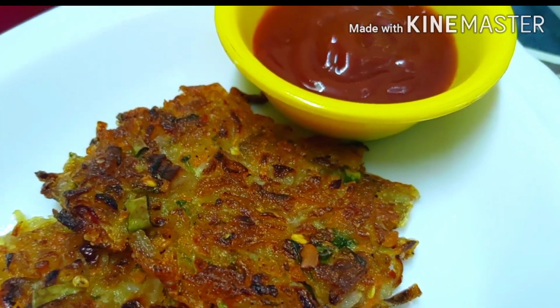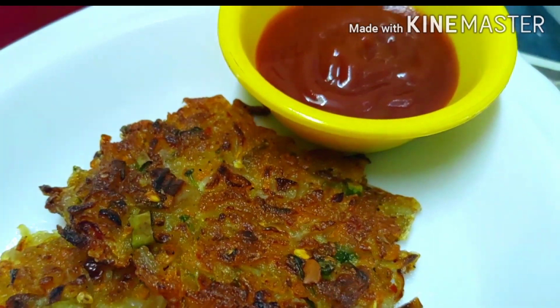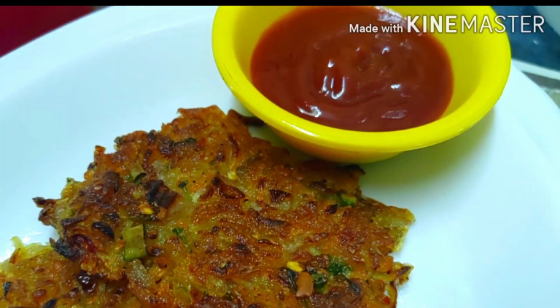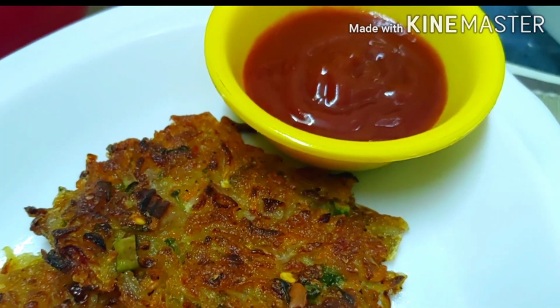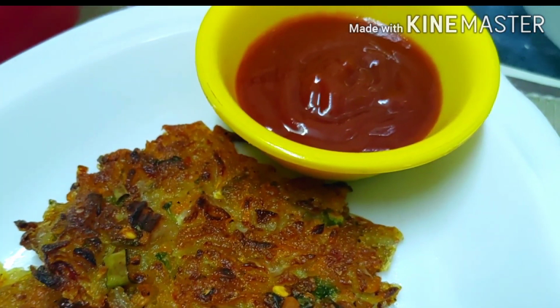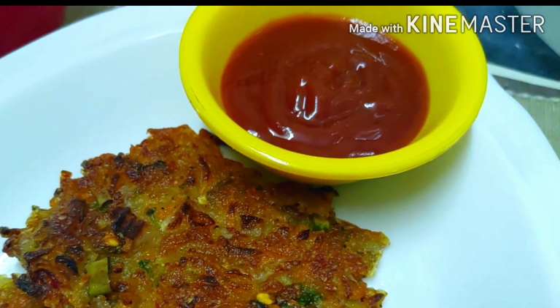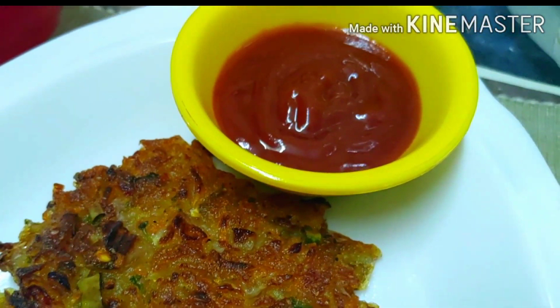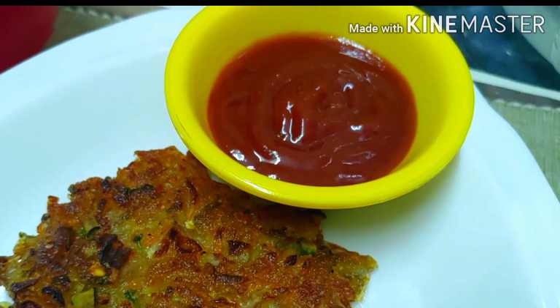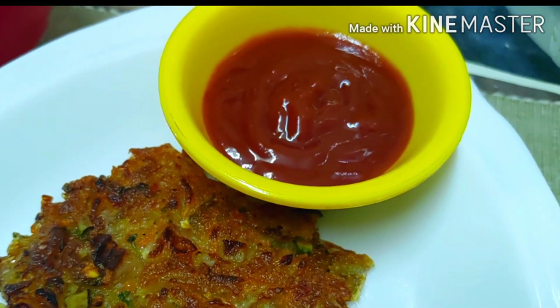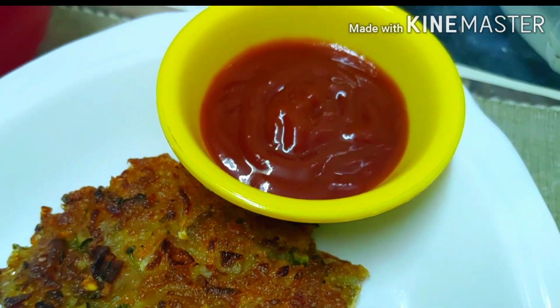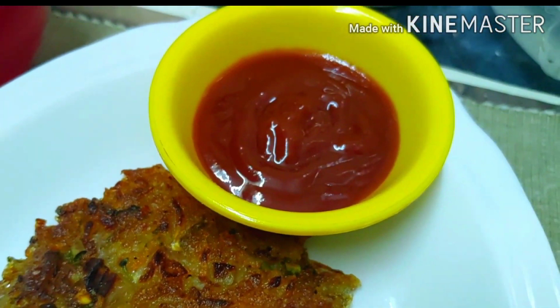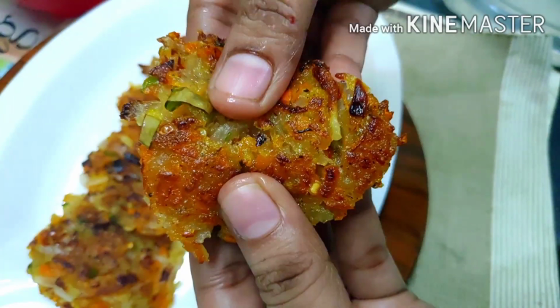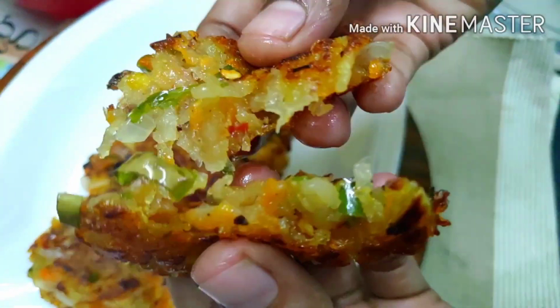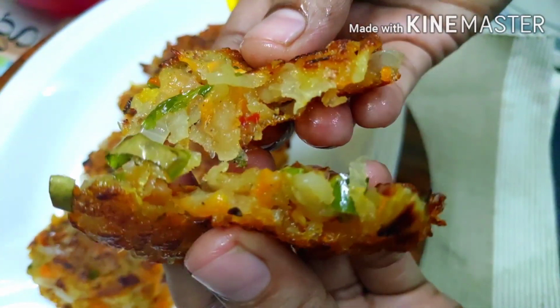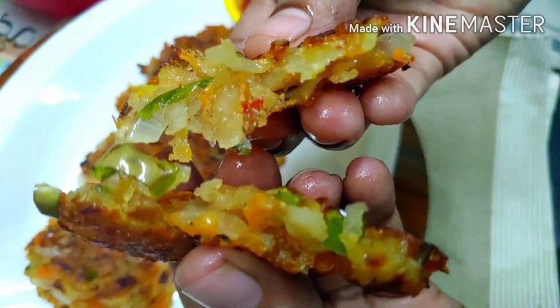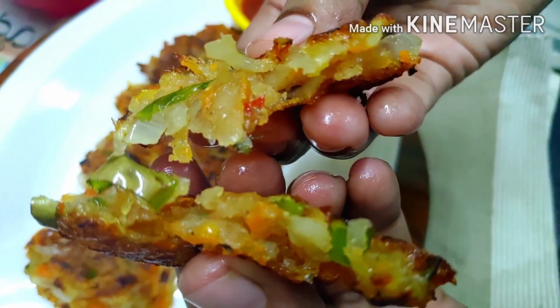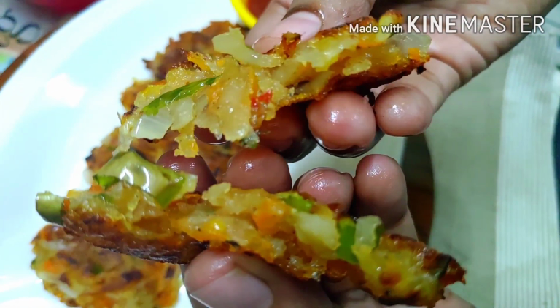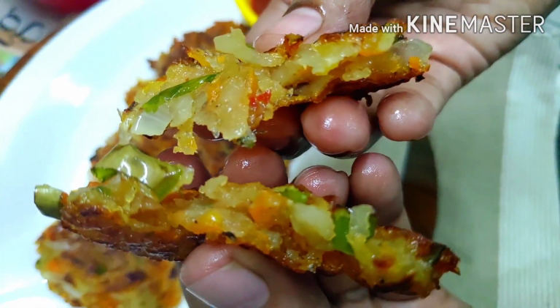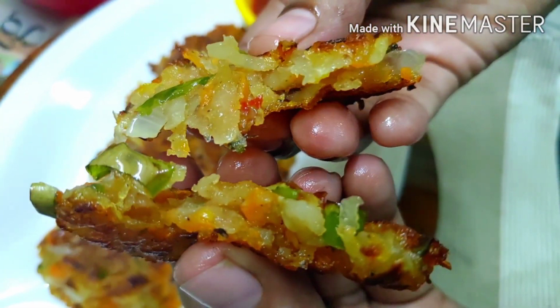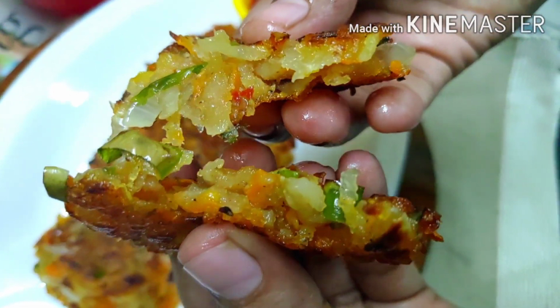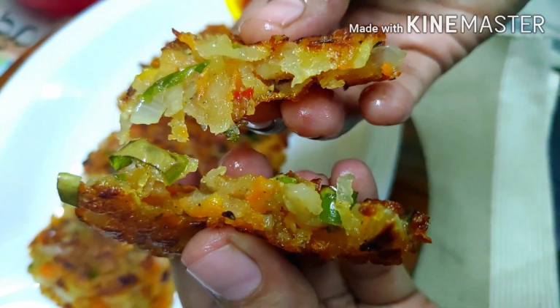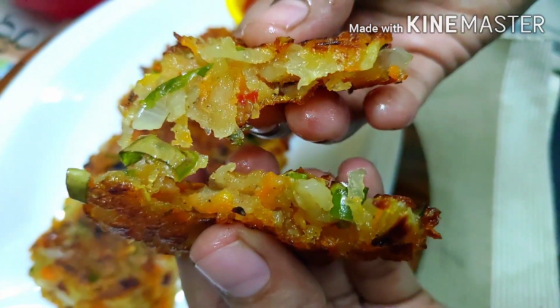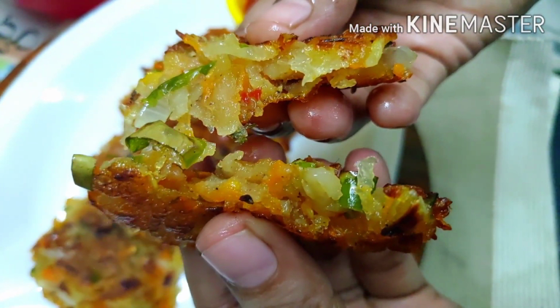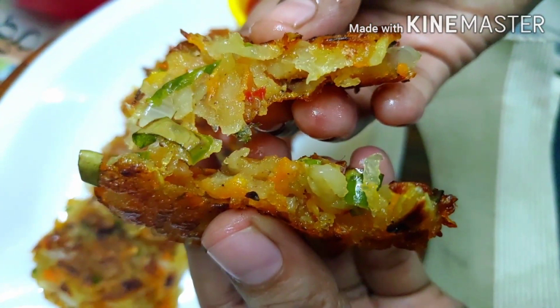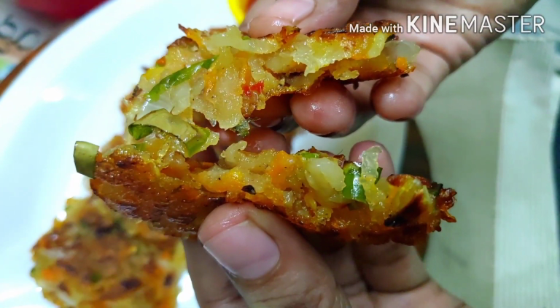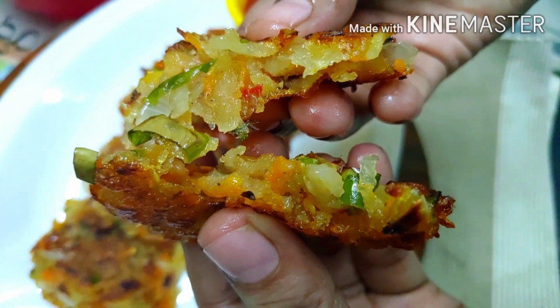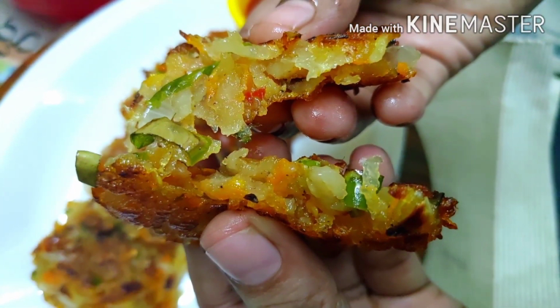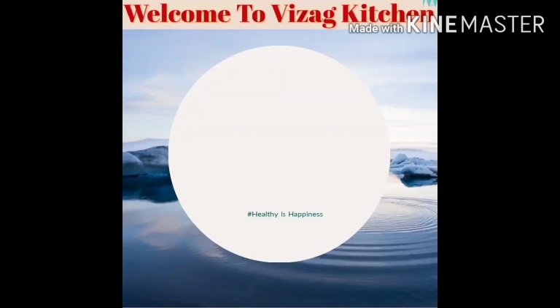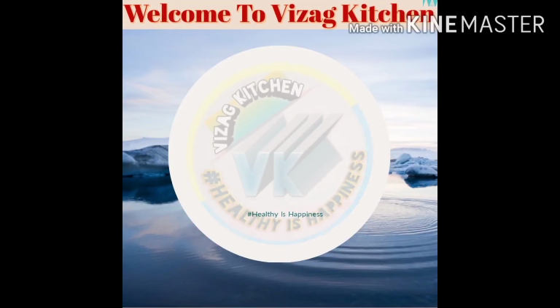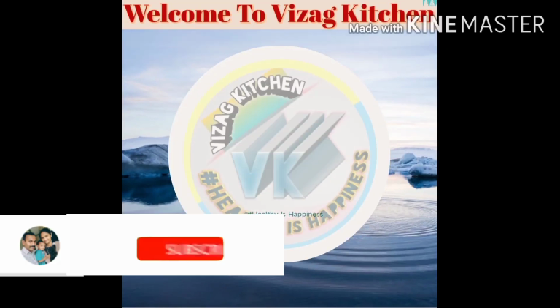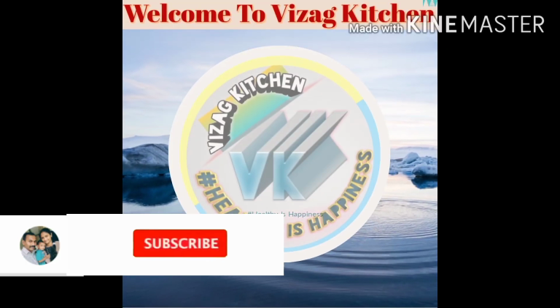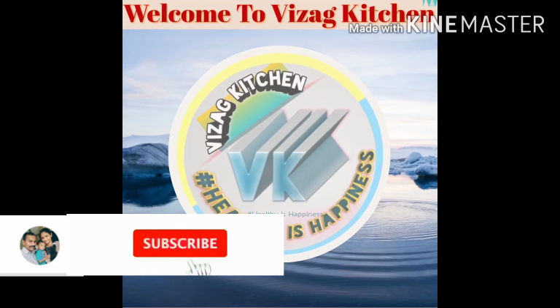In this channel, you can find easy and quick snack recipes to prepare.